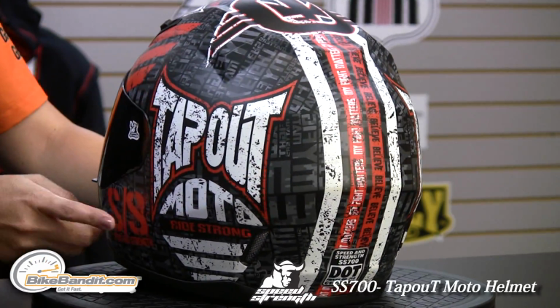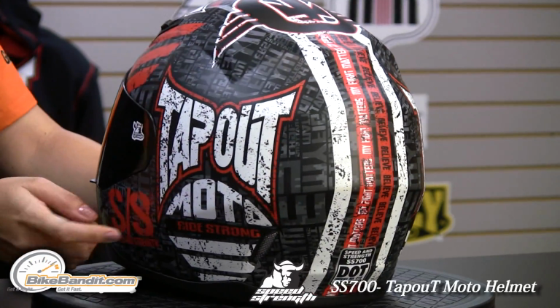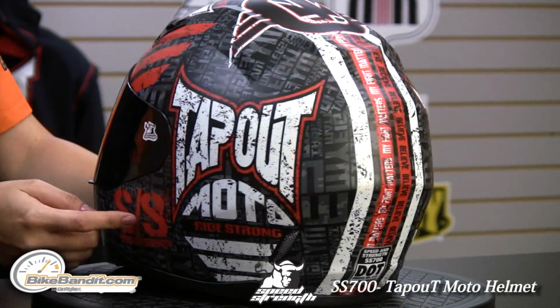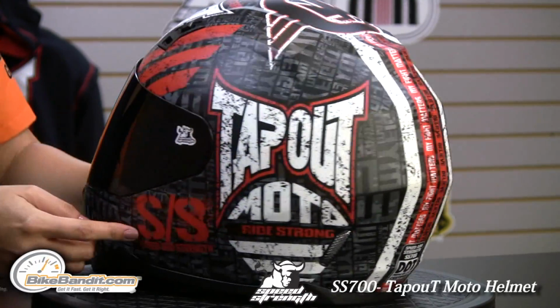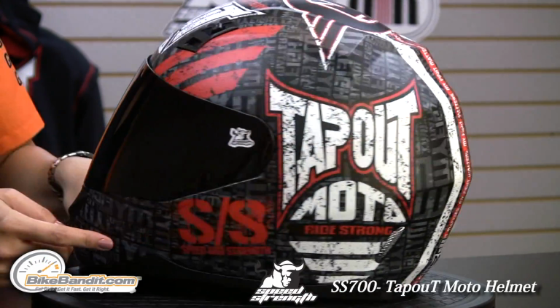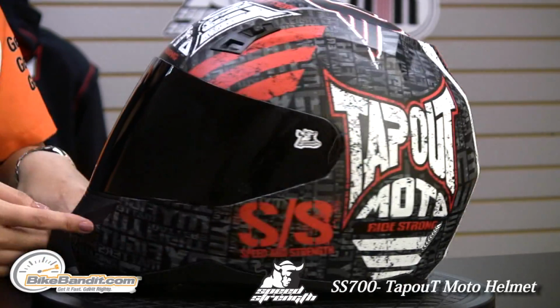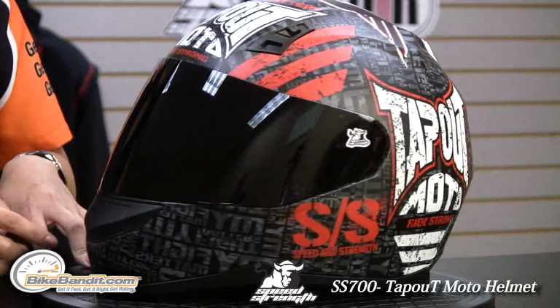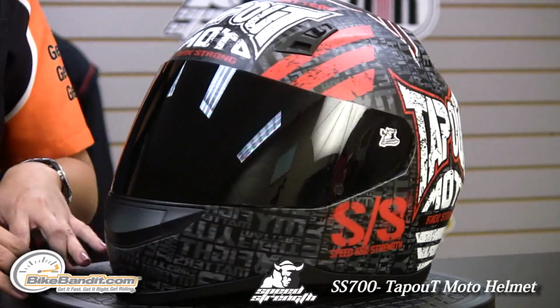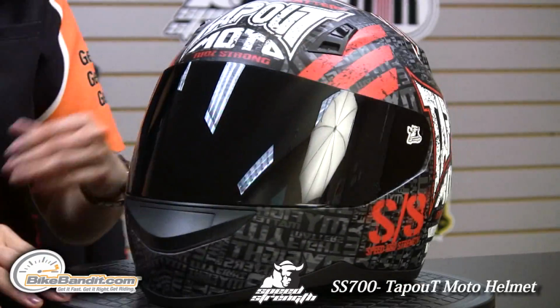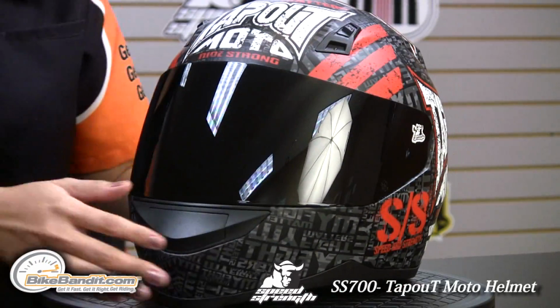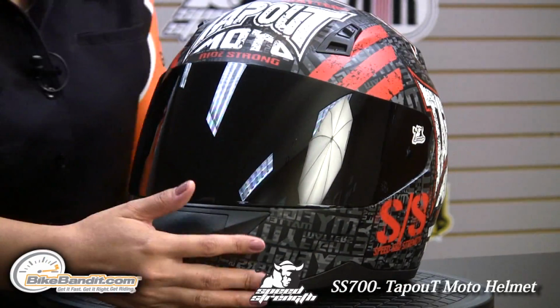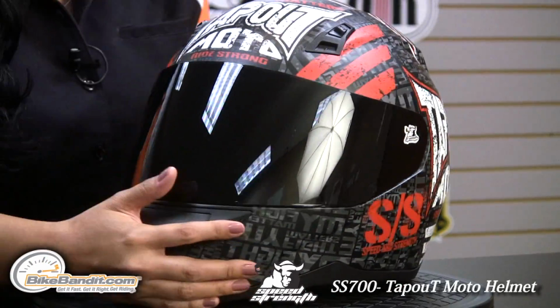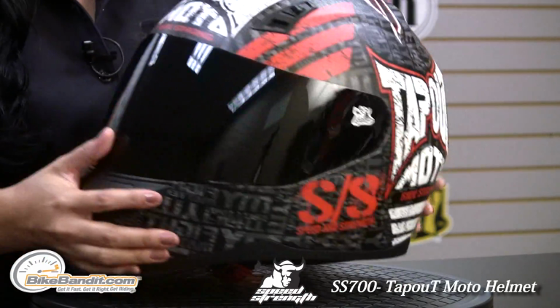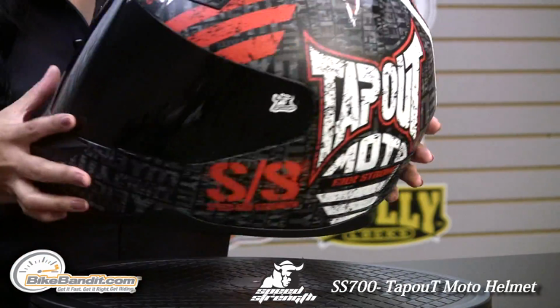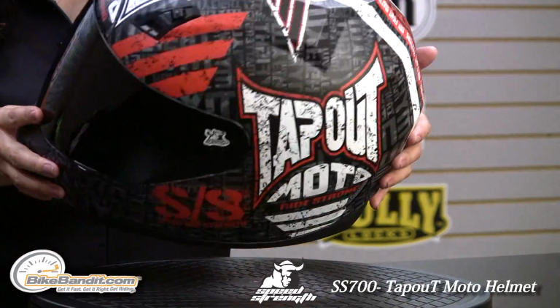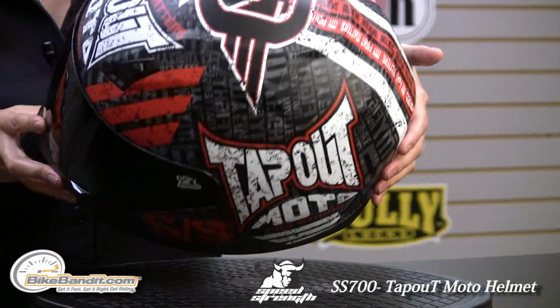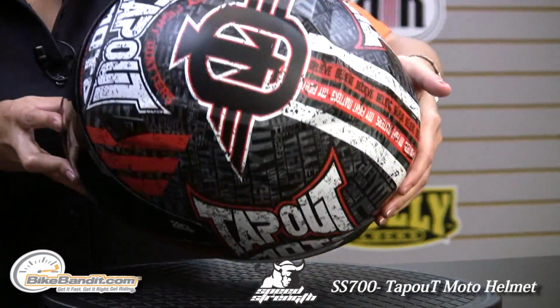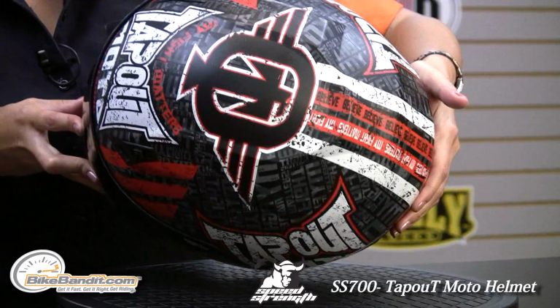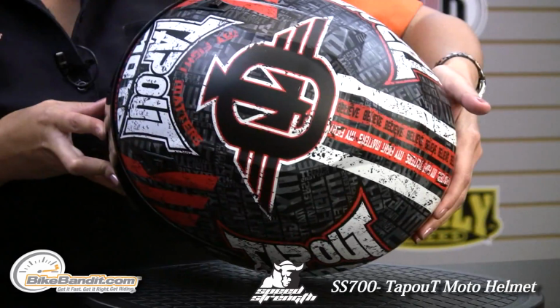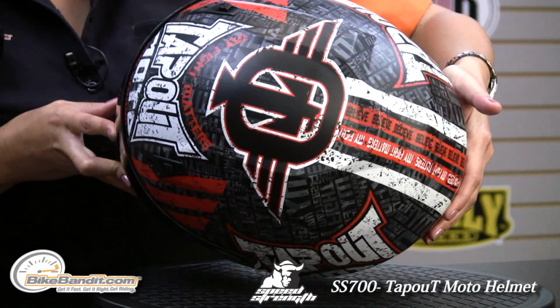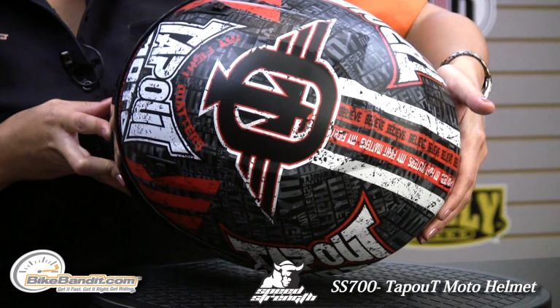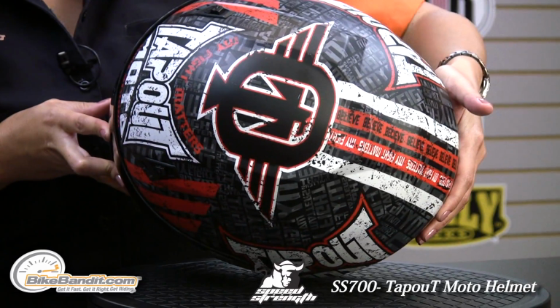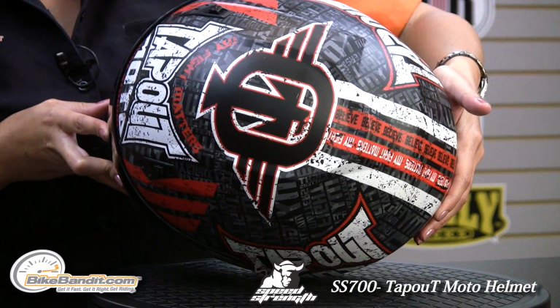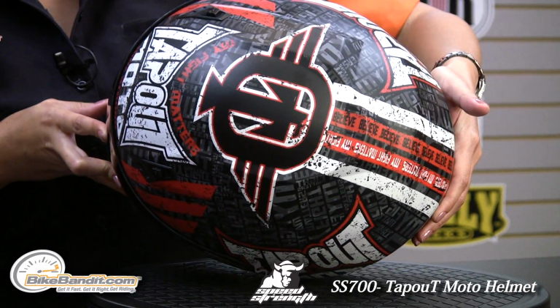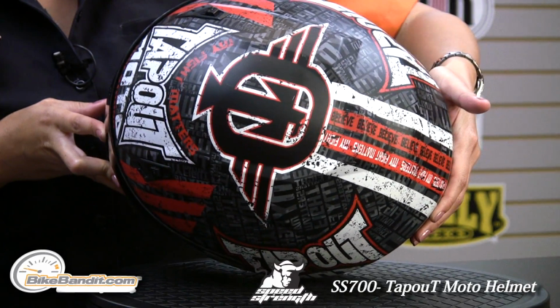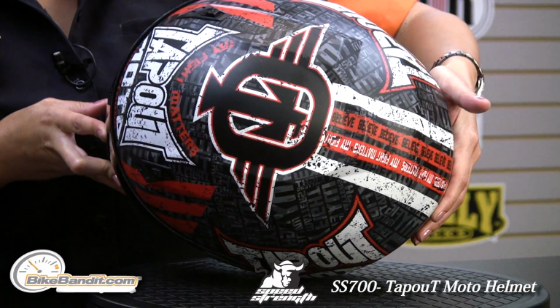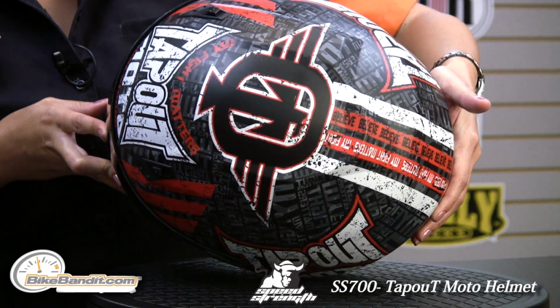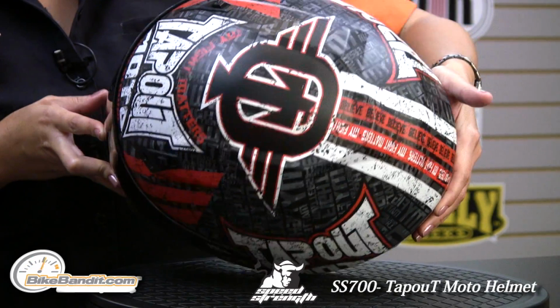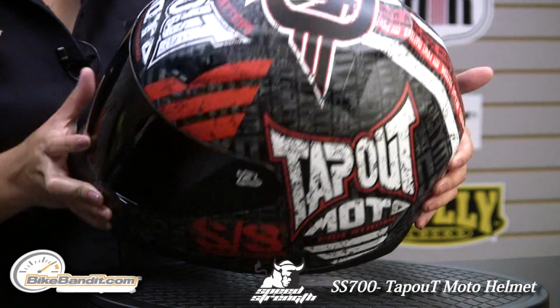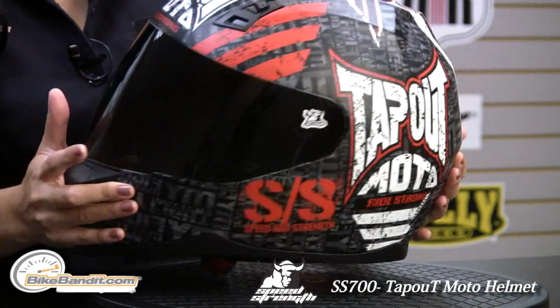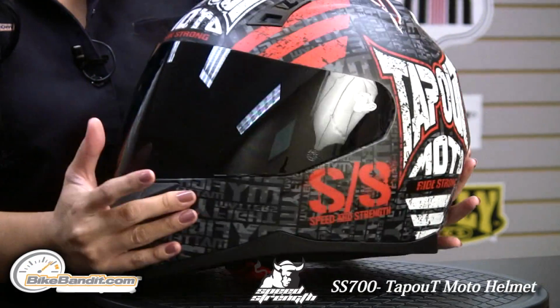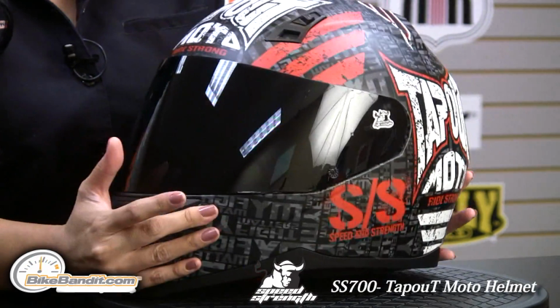You have some really nice Speed and Strength logos there. At the top of the helmet, there's a huge Tap Out logo. Really nice.